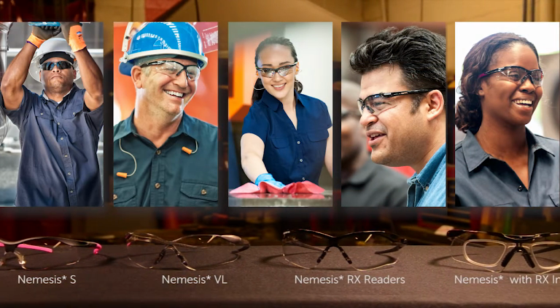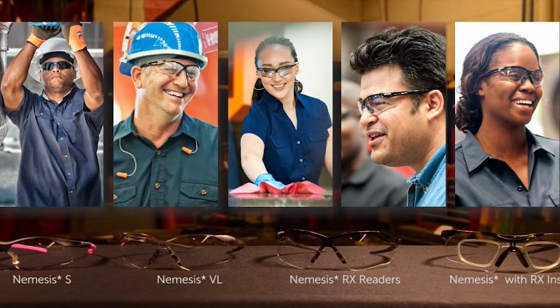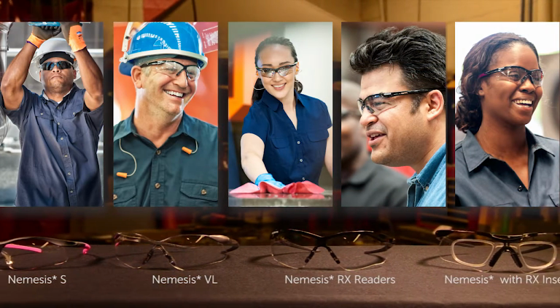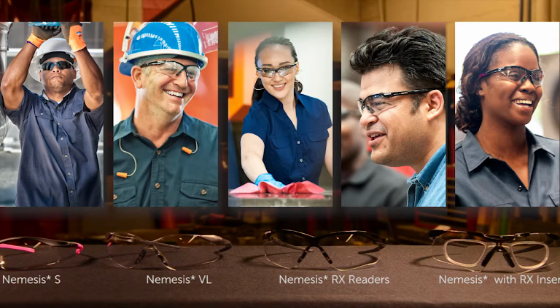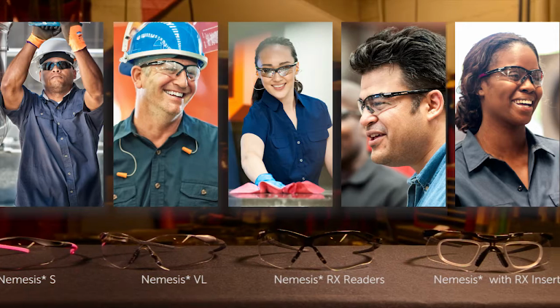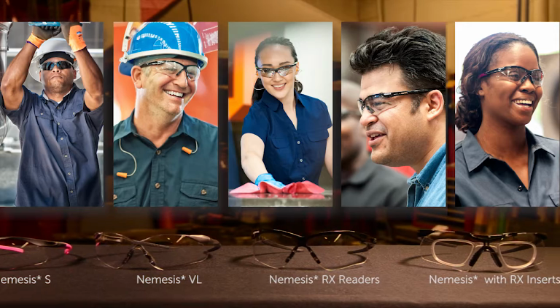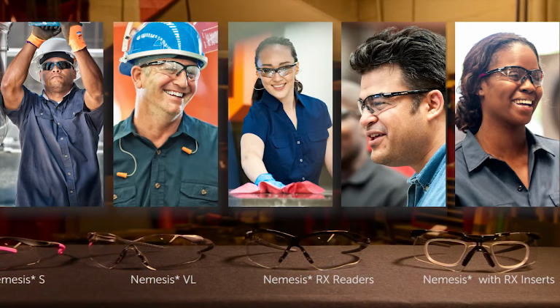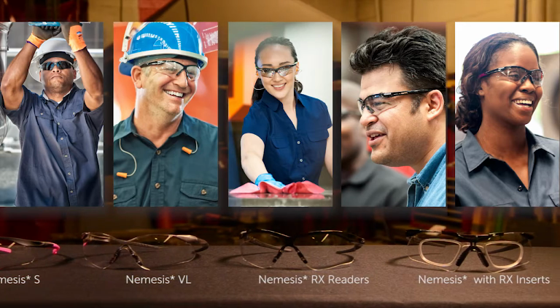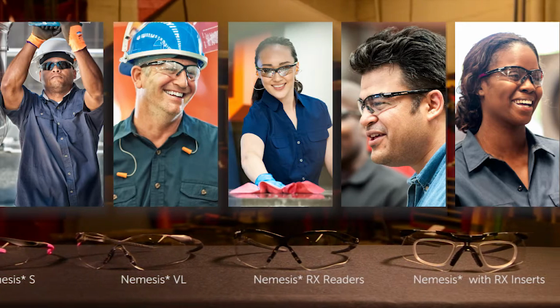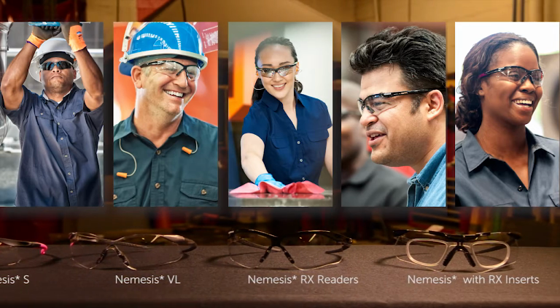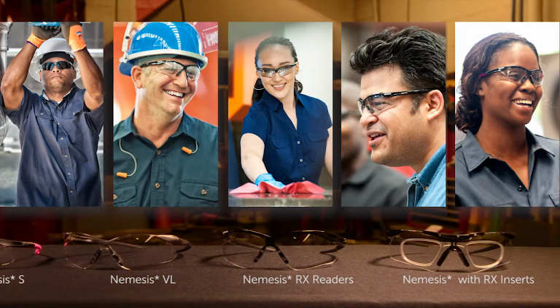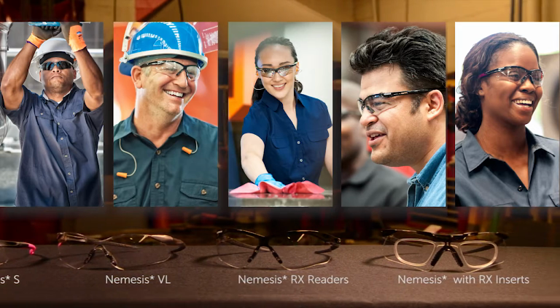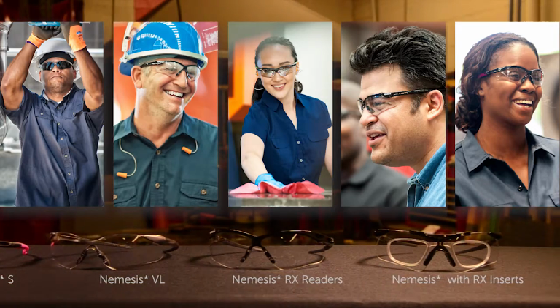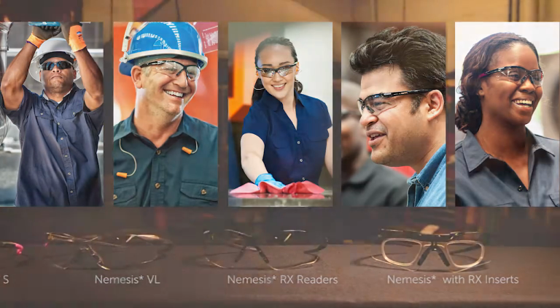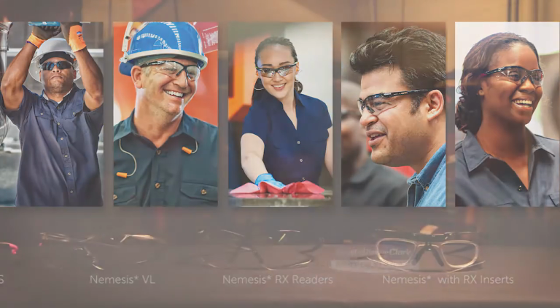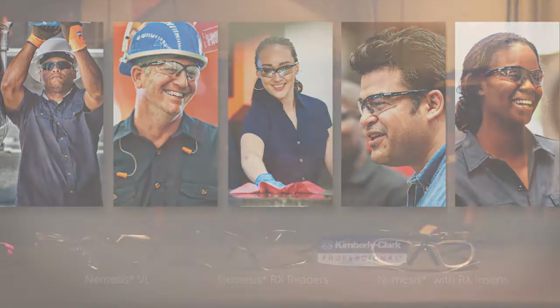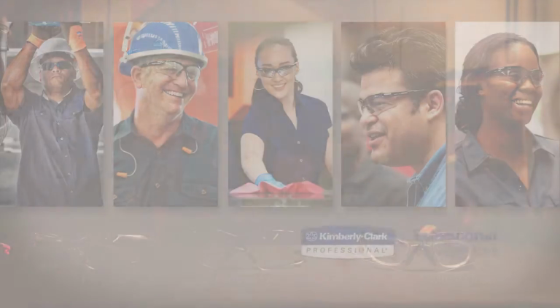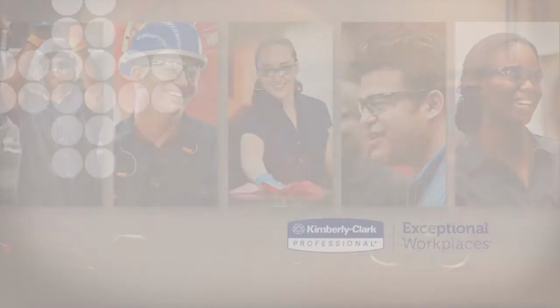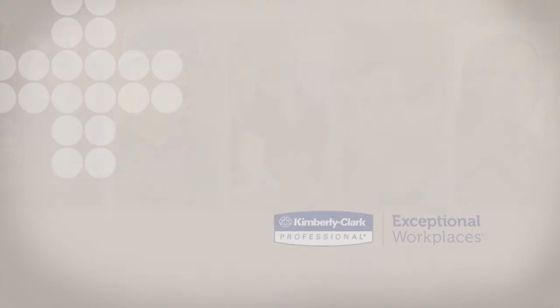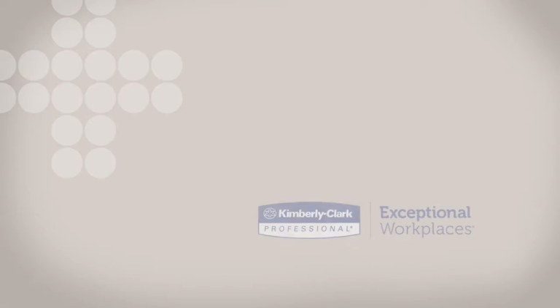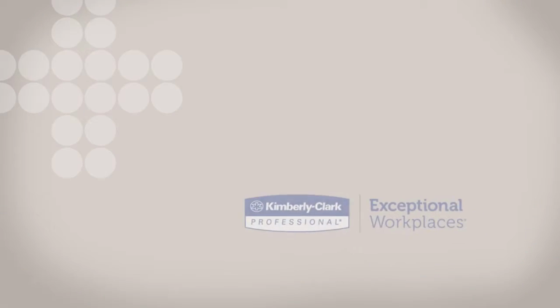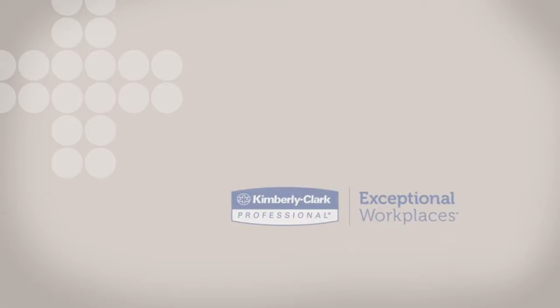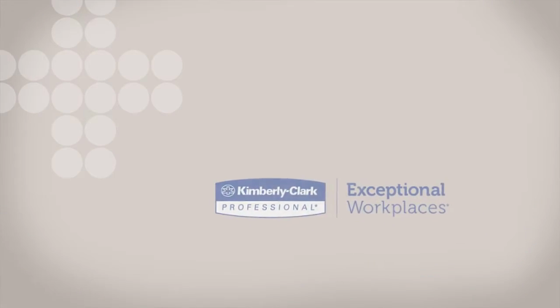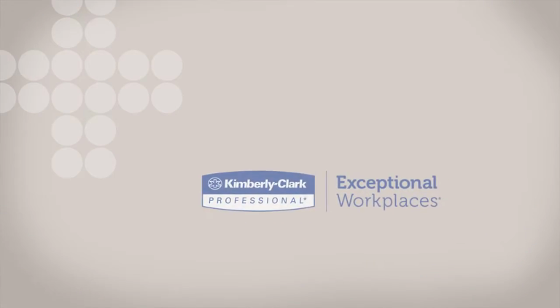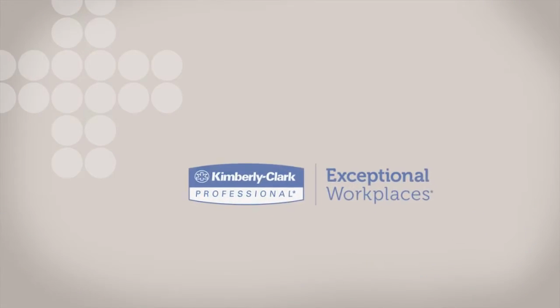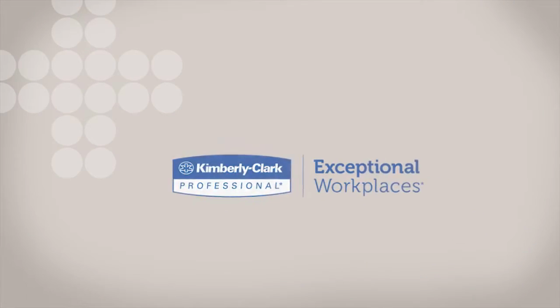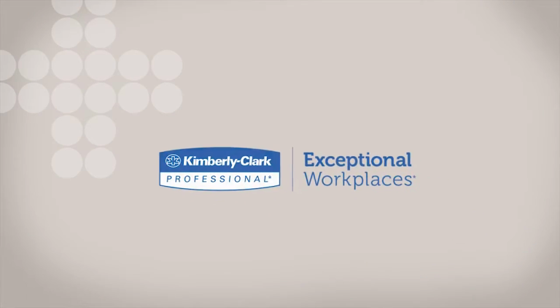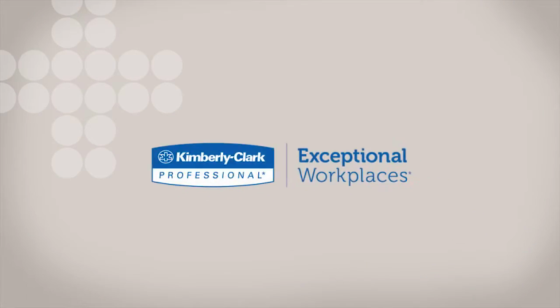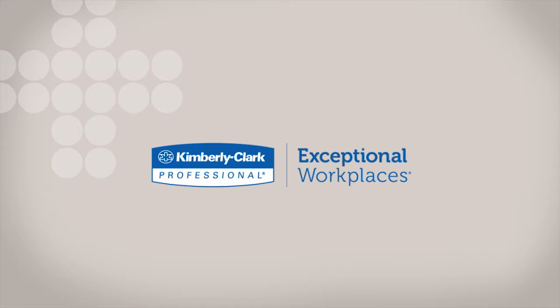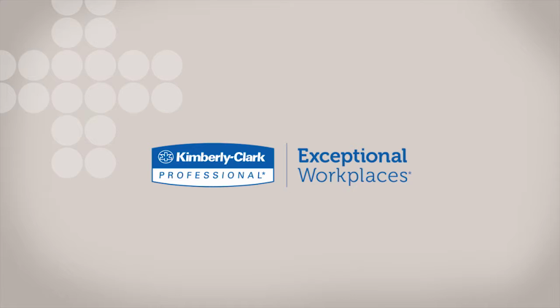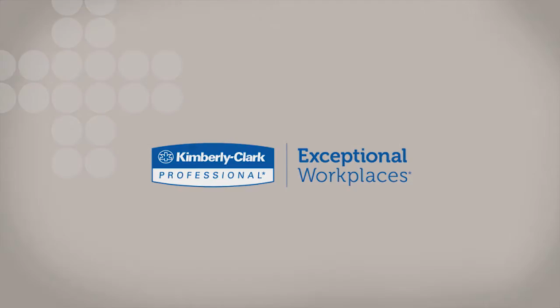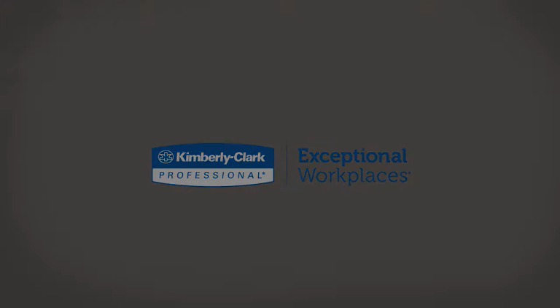The Jackson Safety Nemesis Eyewear. Get yours today. Another innovative product from Kimberly Clark Professional.